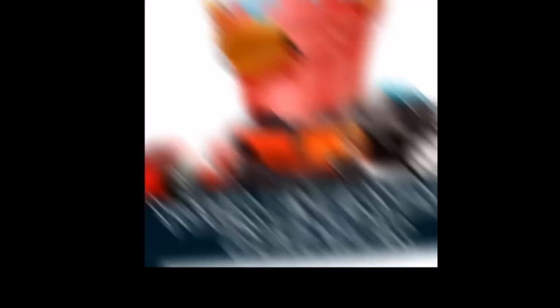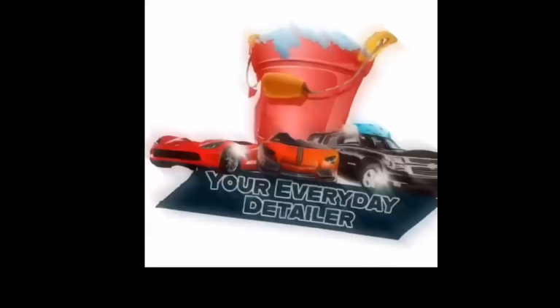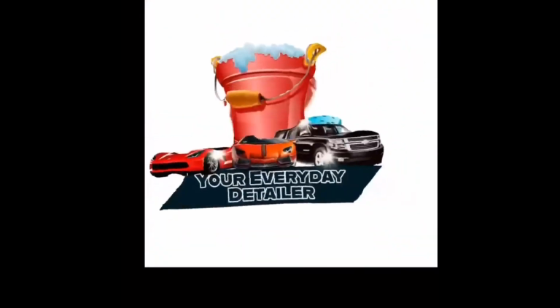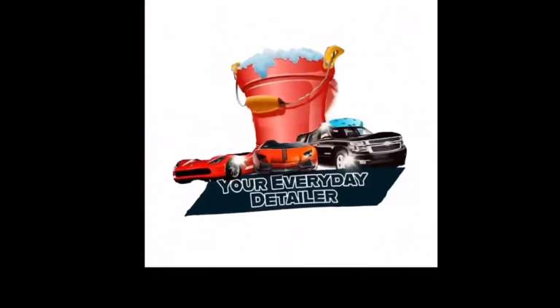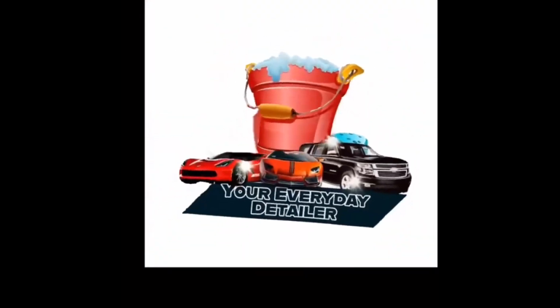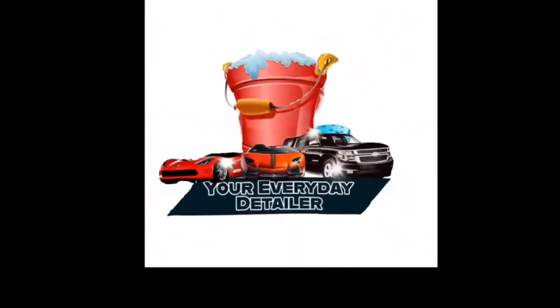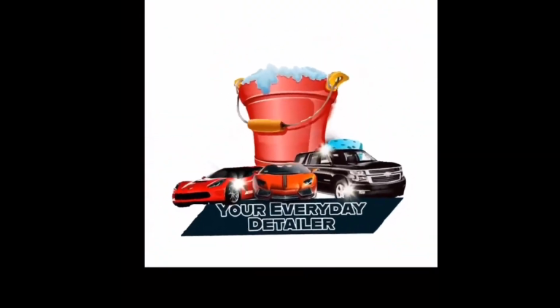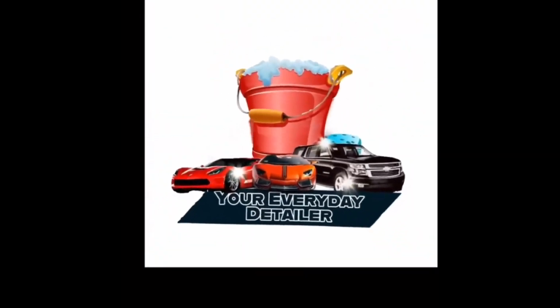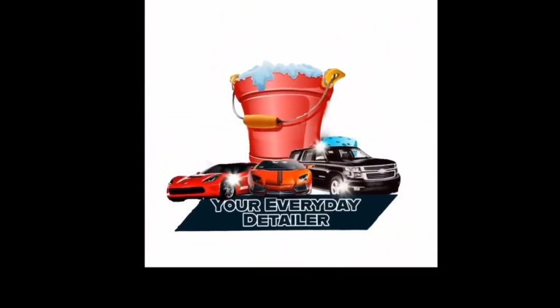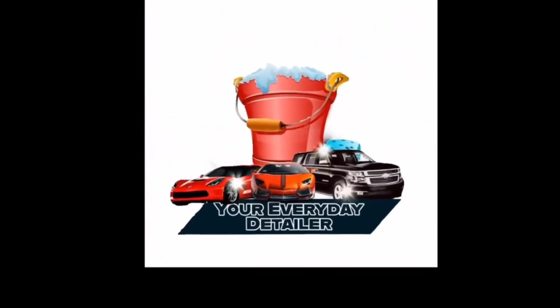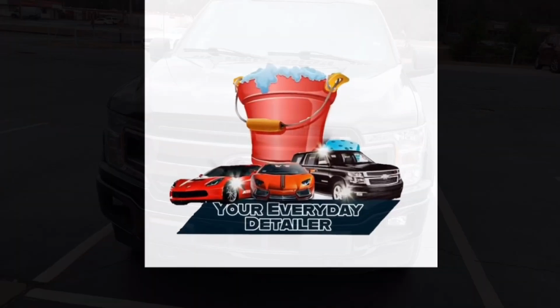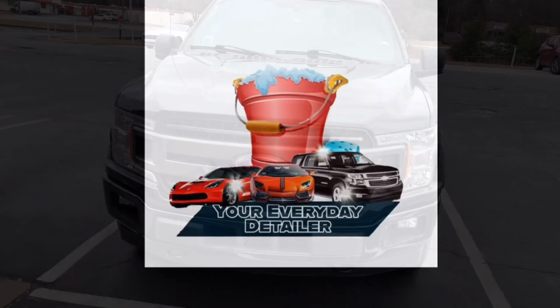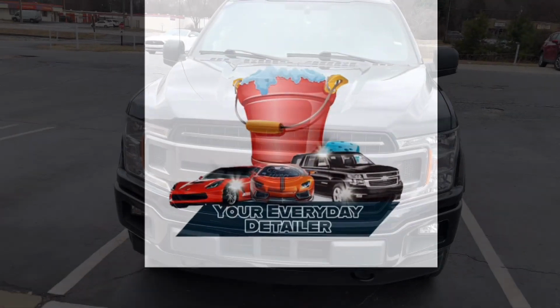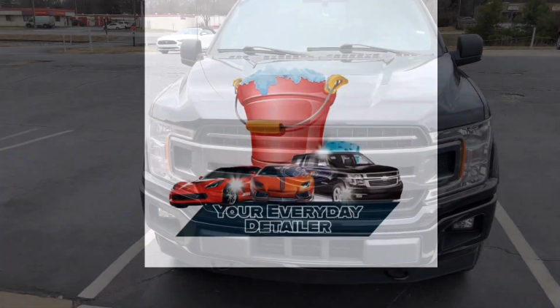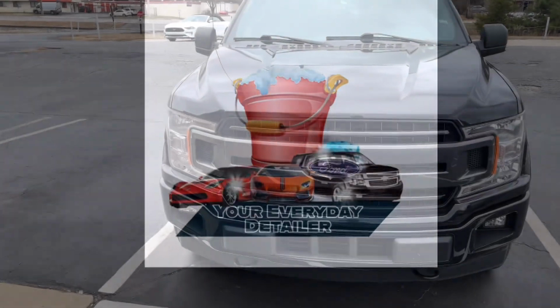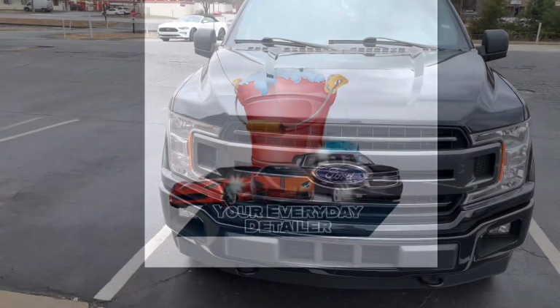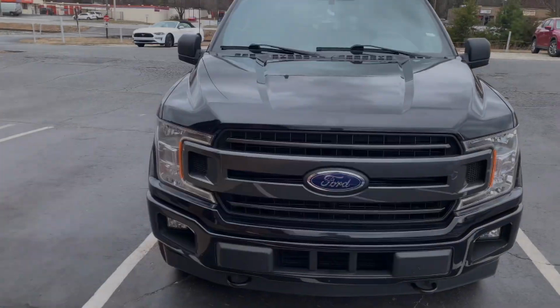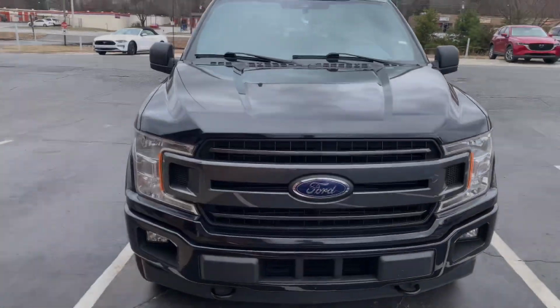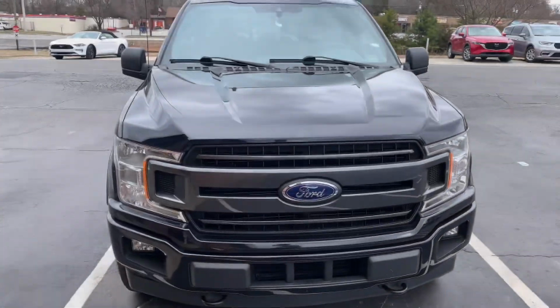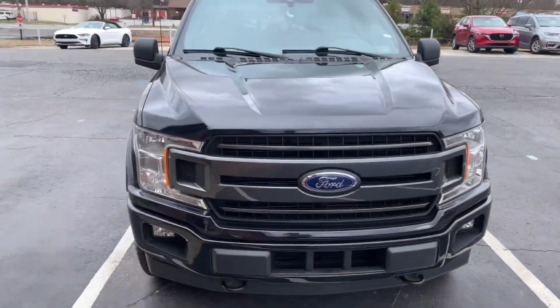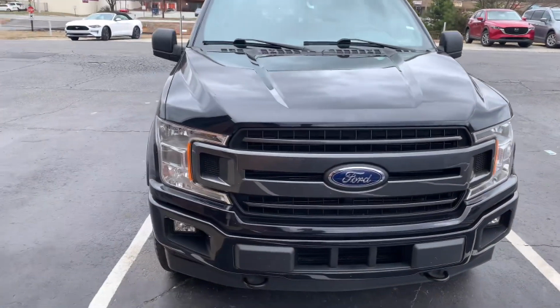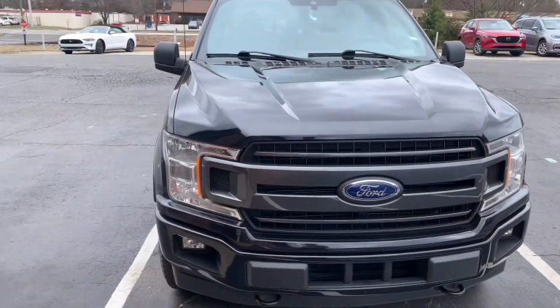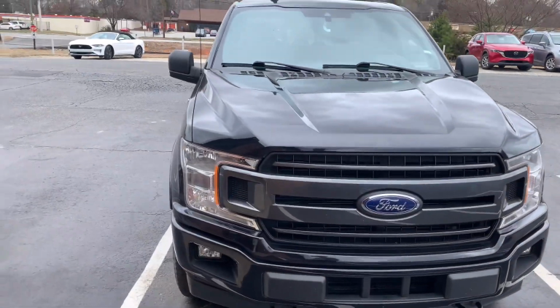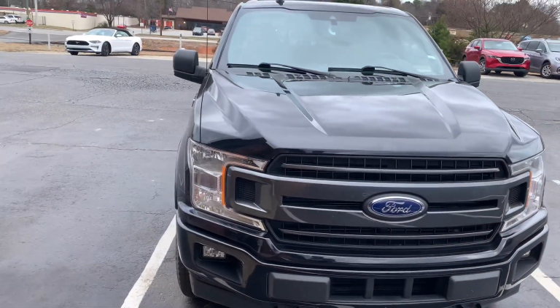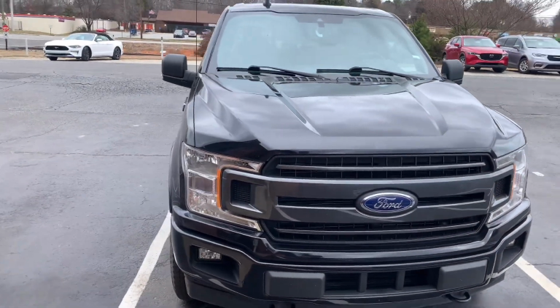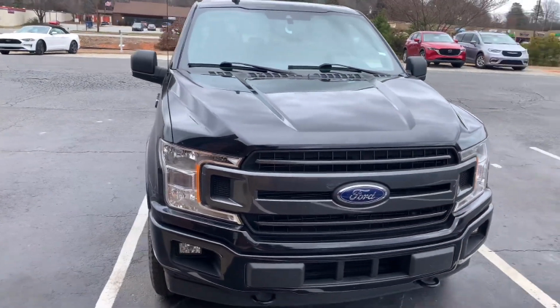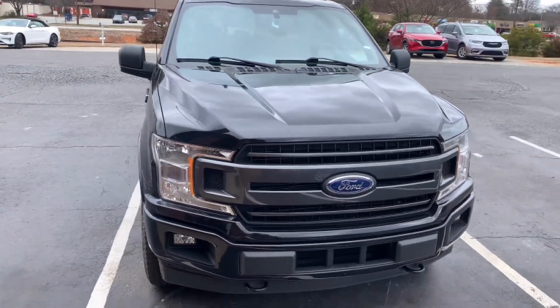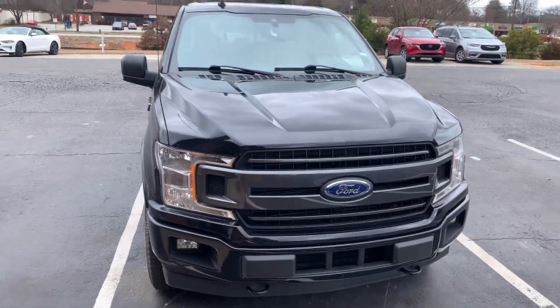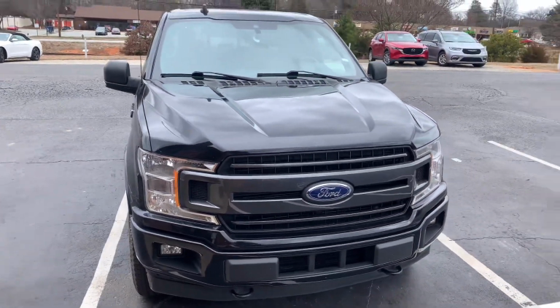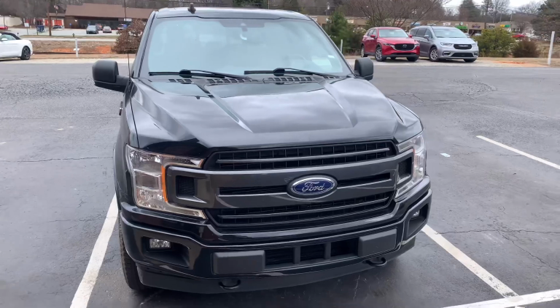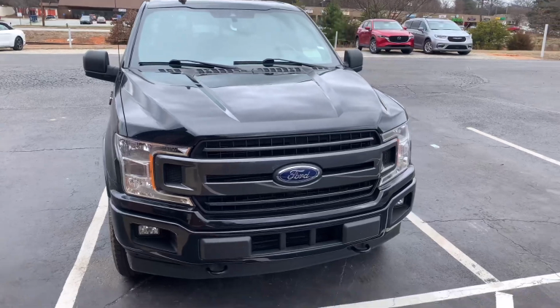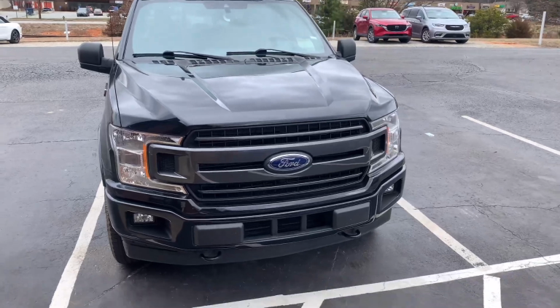Your Everyday Detailer. Back with y'all, man, with another video. It's your boy.